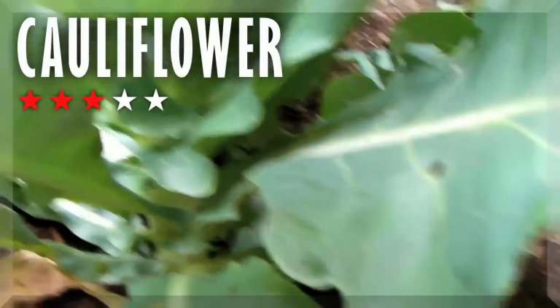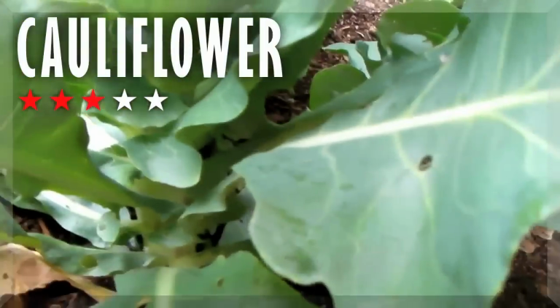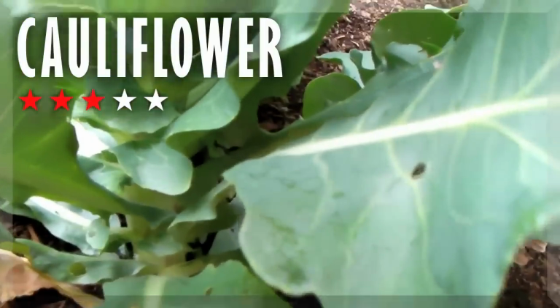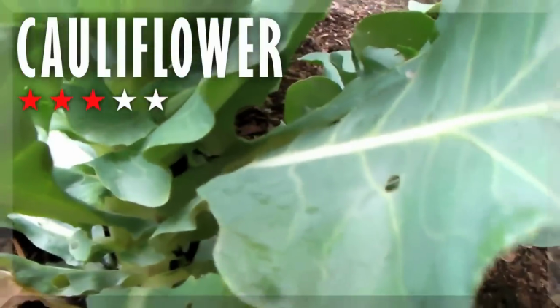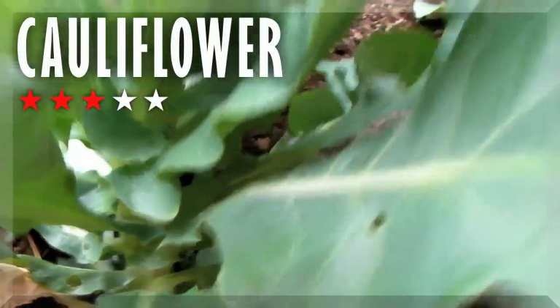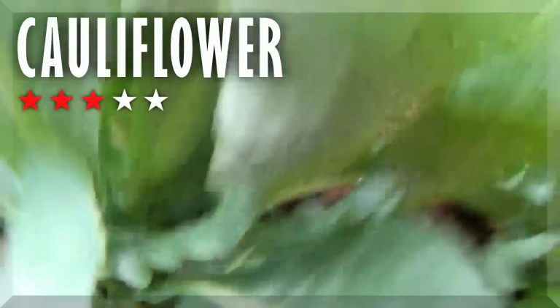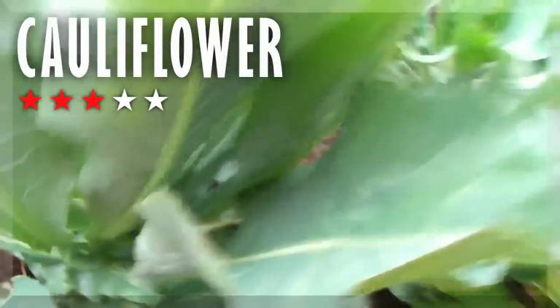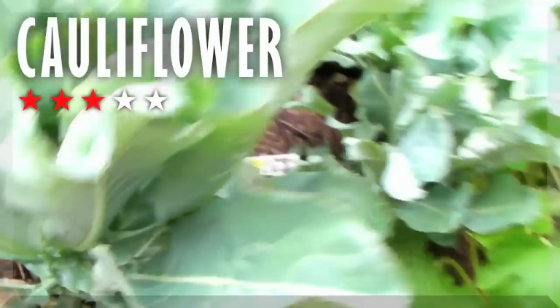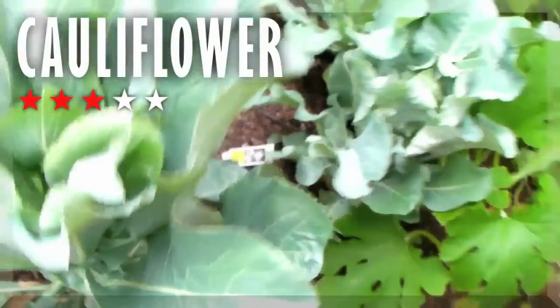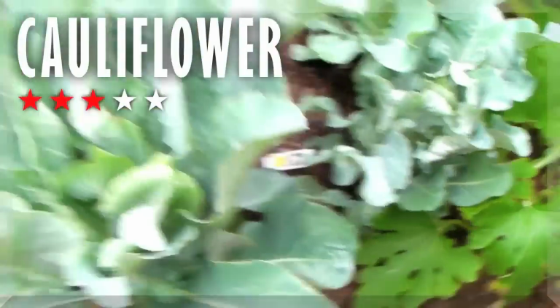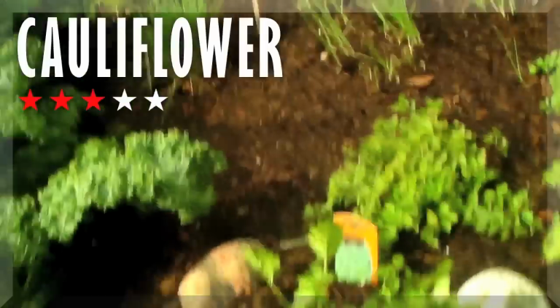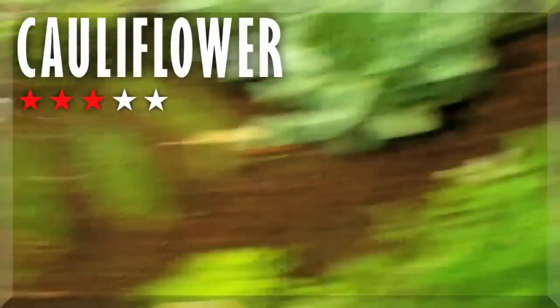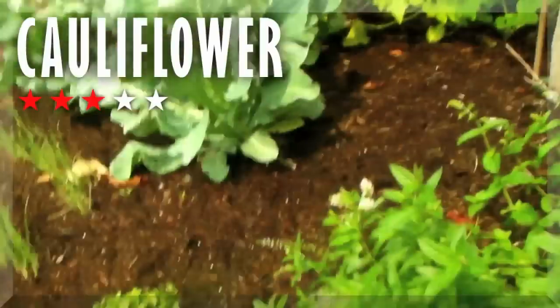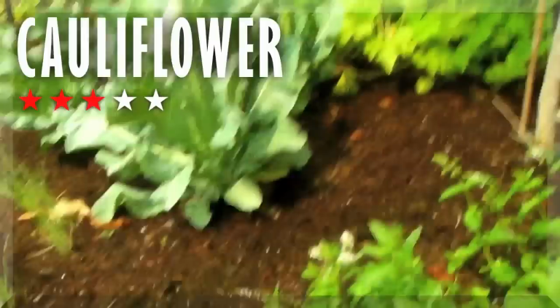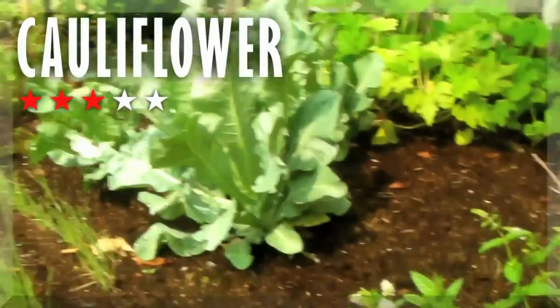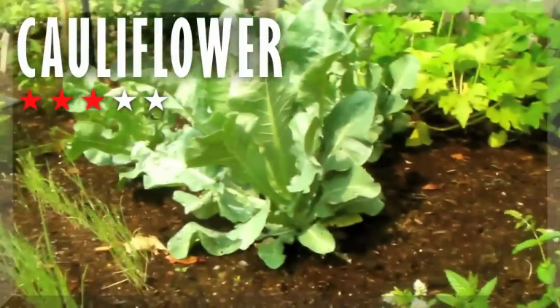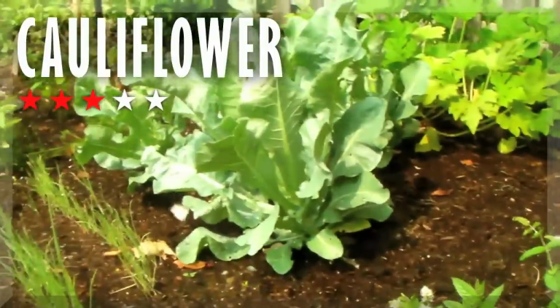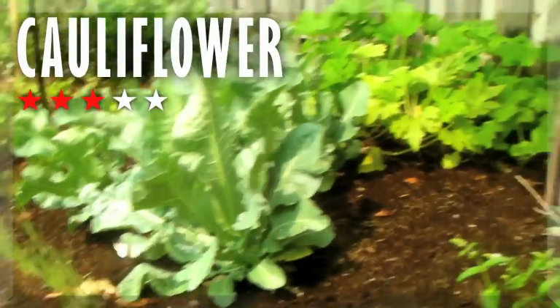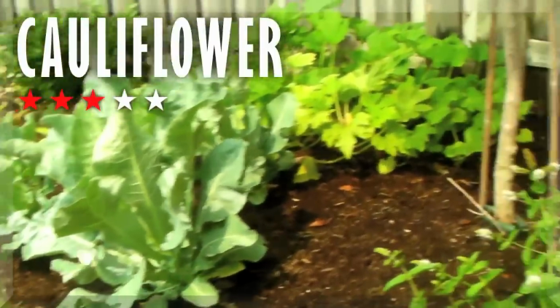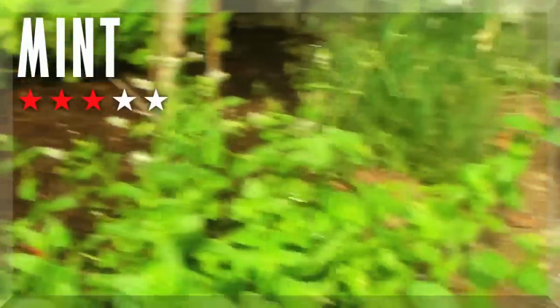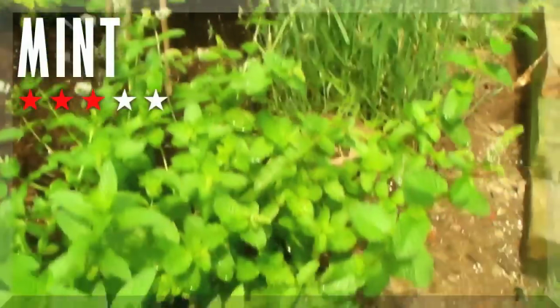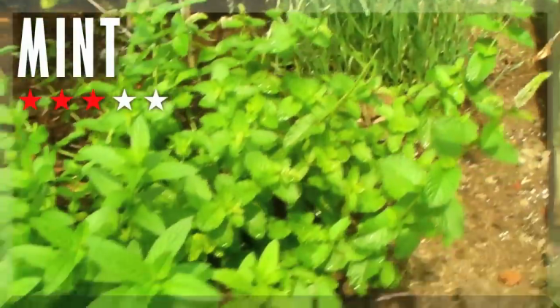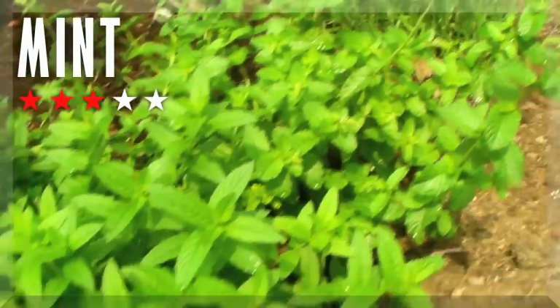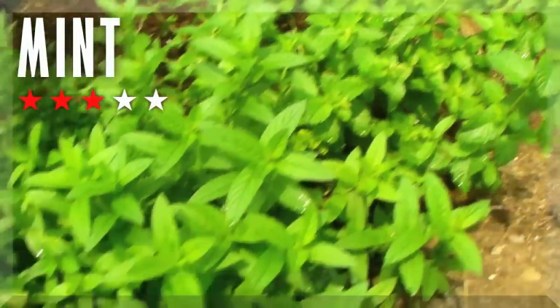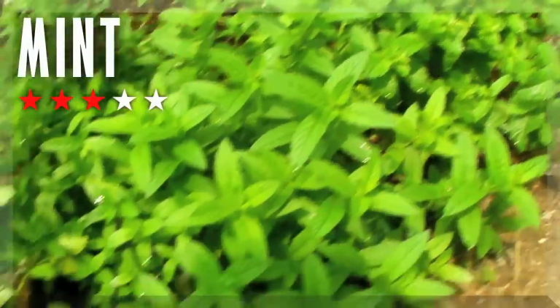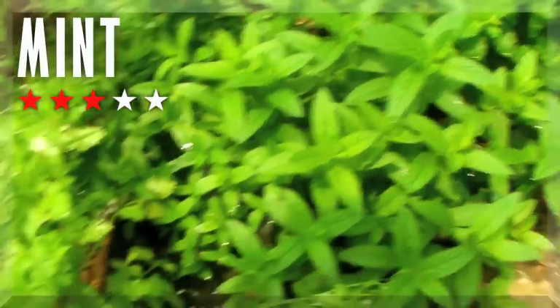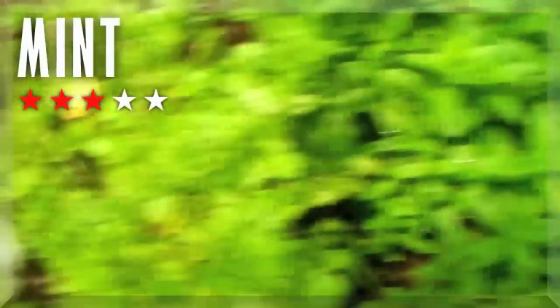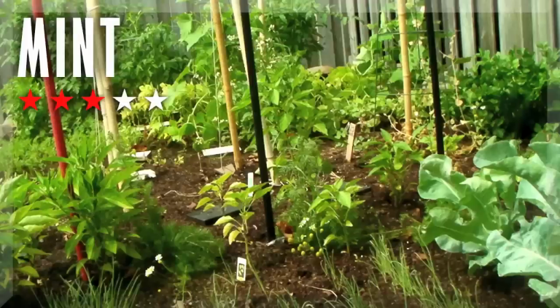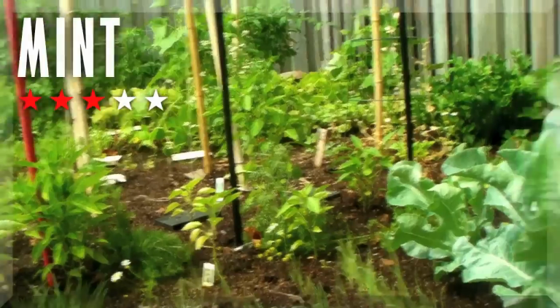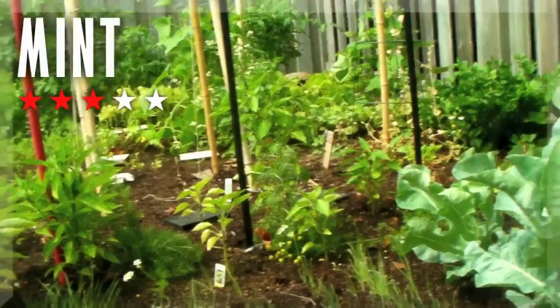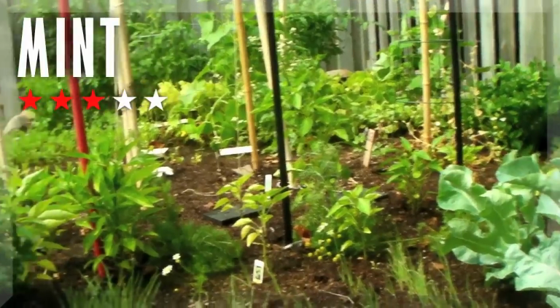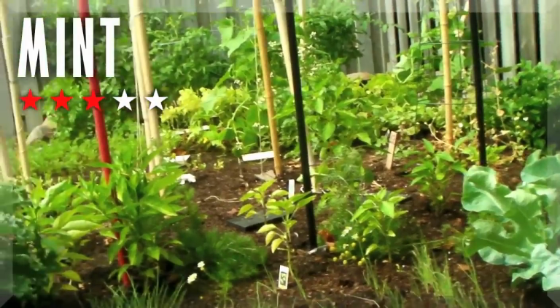This is cauliflower — maybe this is like growing the bulb of the cauliflower, I'm not sure. Cauliflower still doing nothing much. Mint is growing like crazy — so far so good.